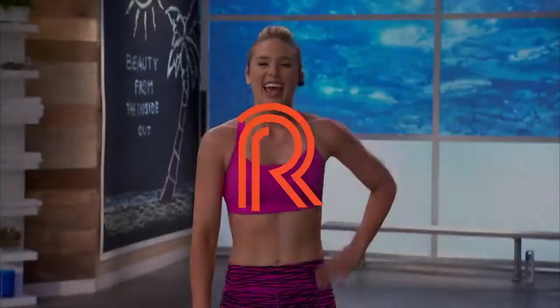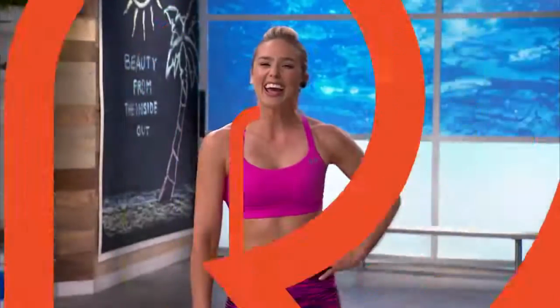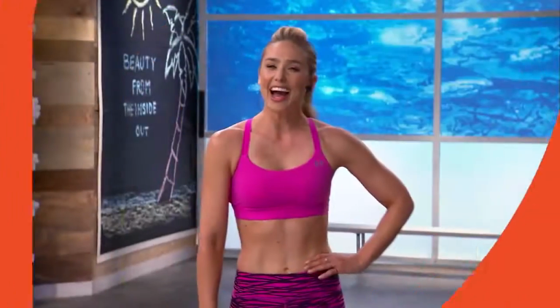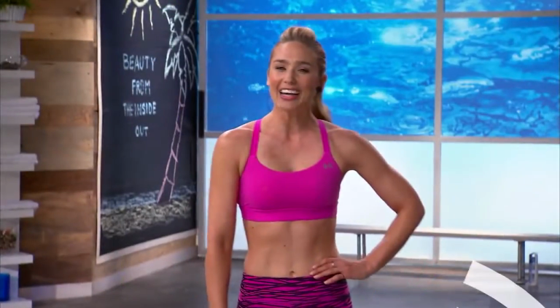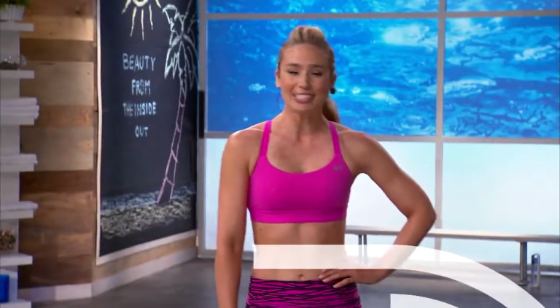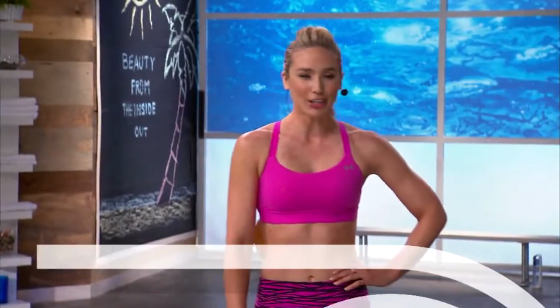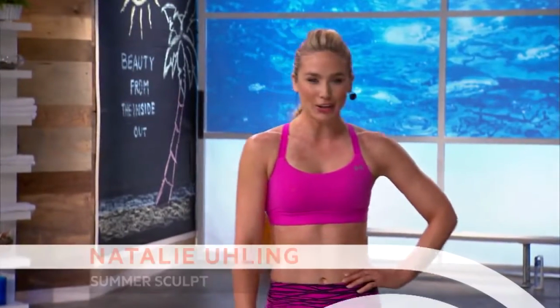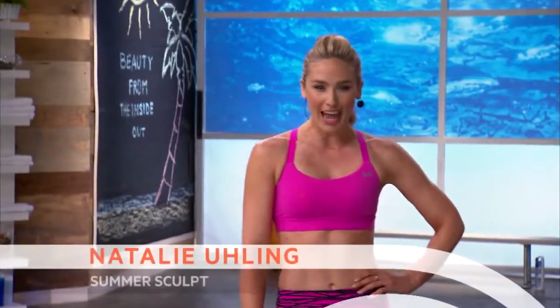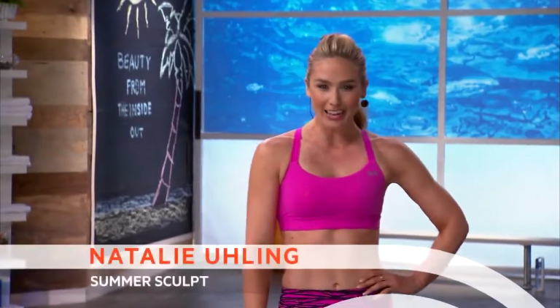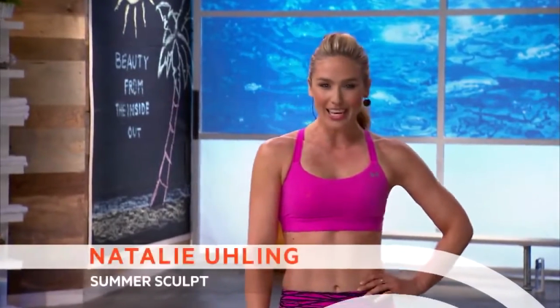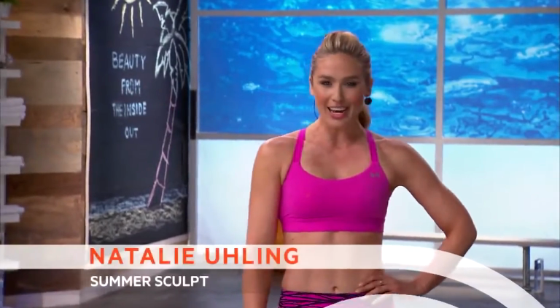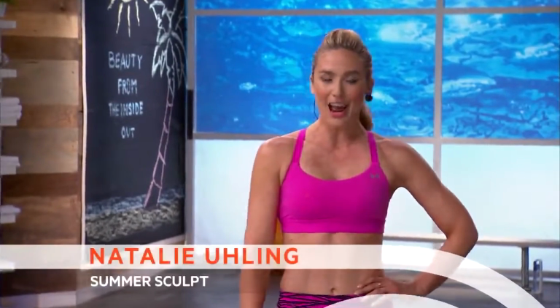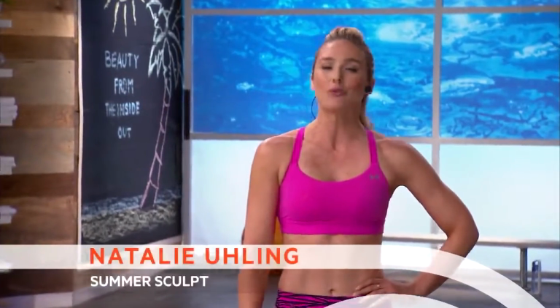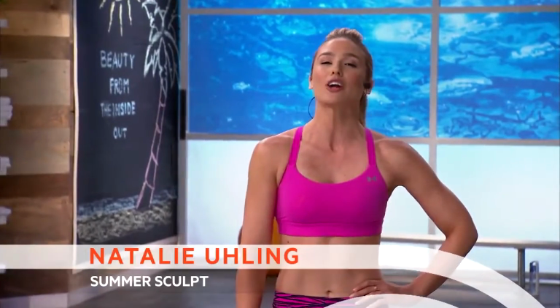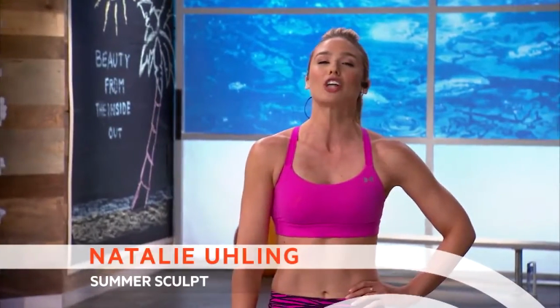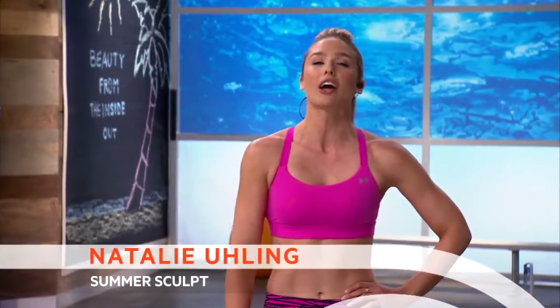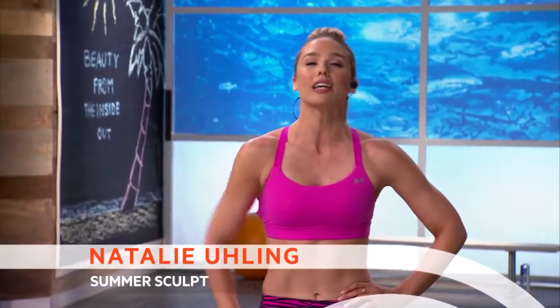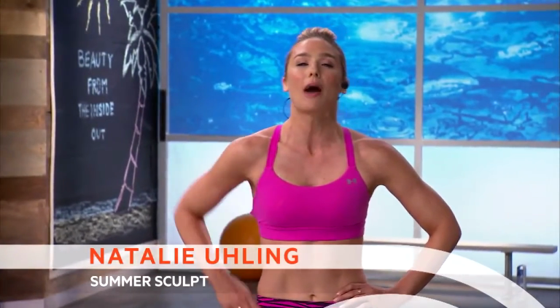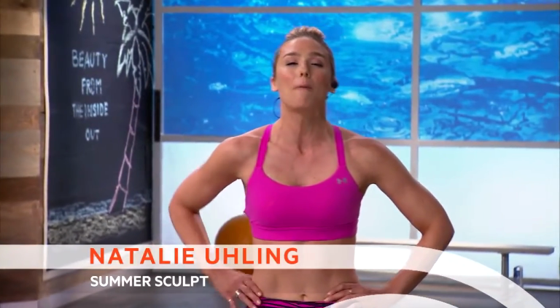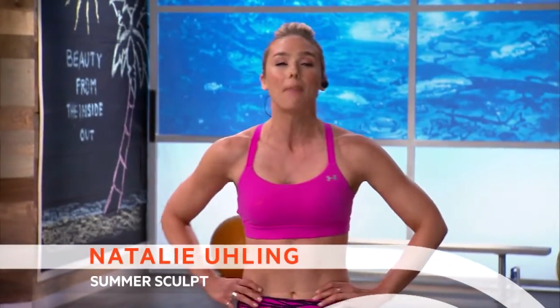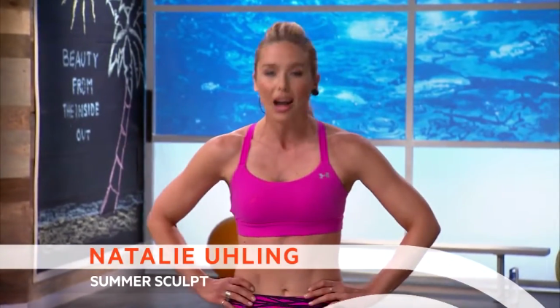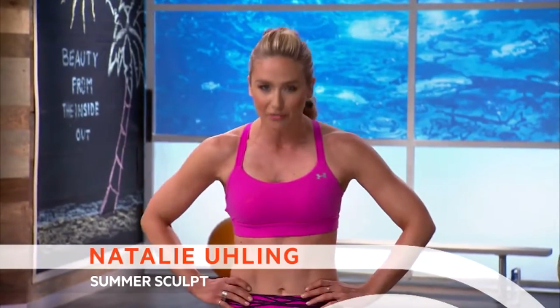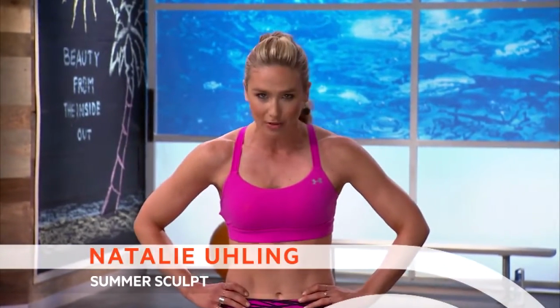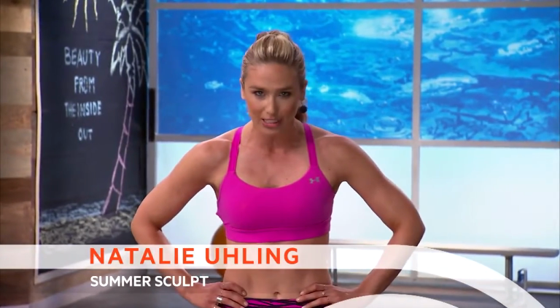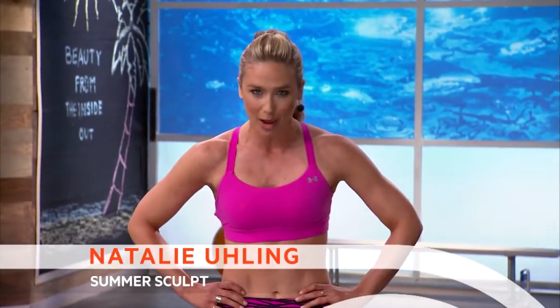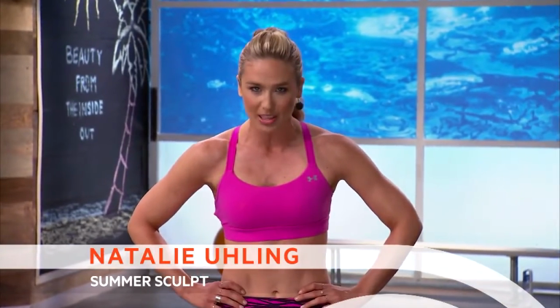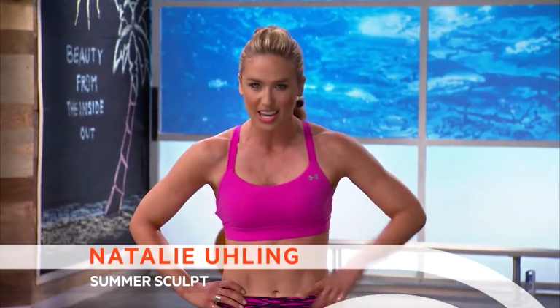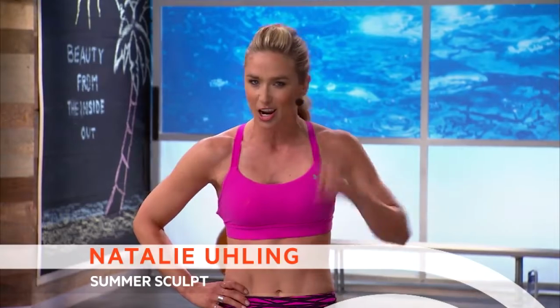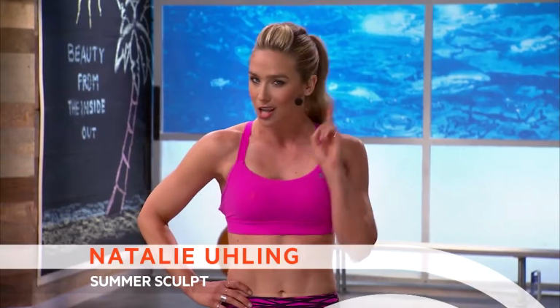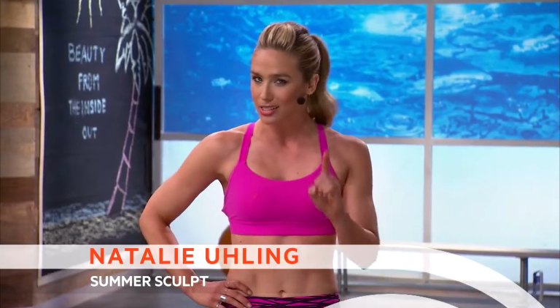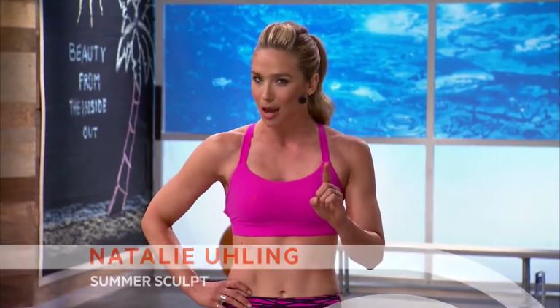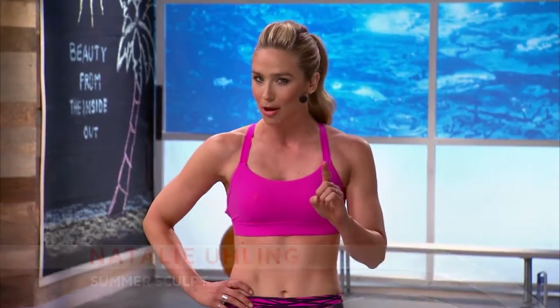Hey guys, it's your girl Natalie here, and we are talking about my favorite time of the year — summer.